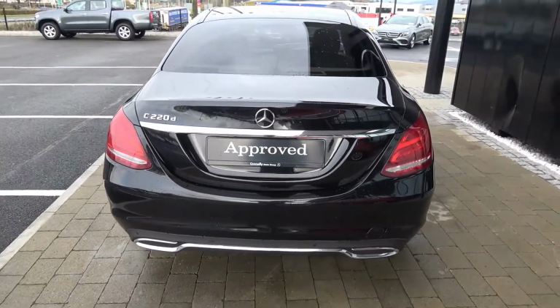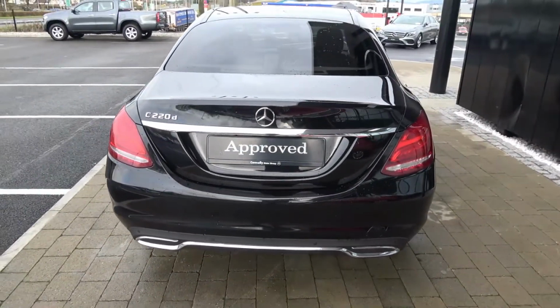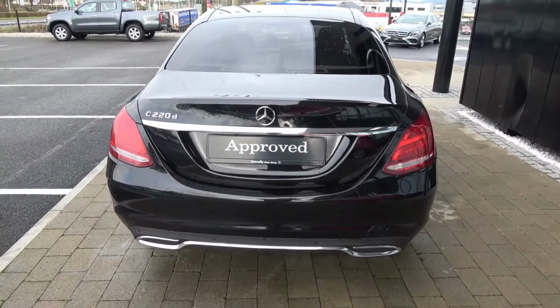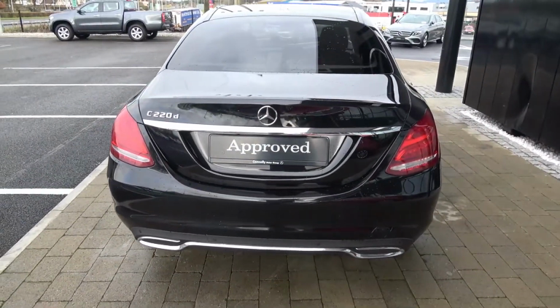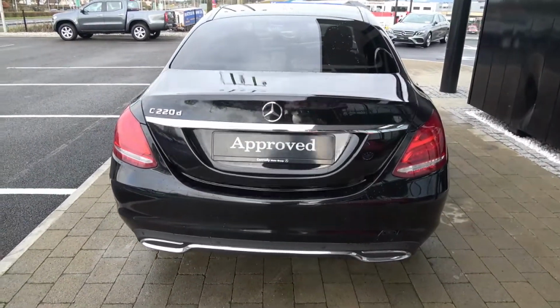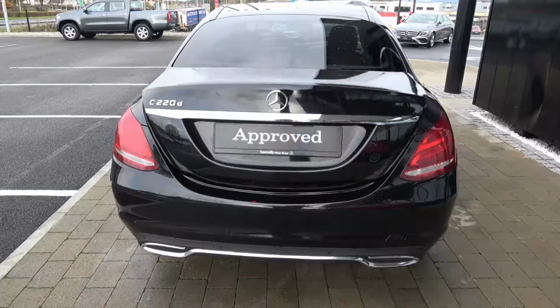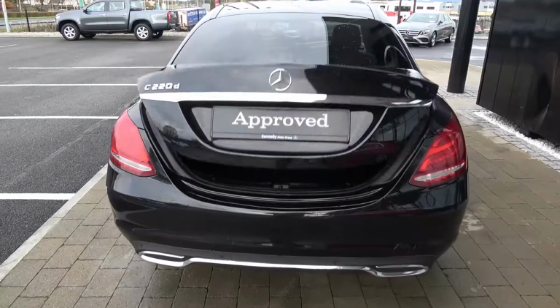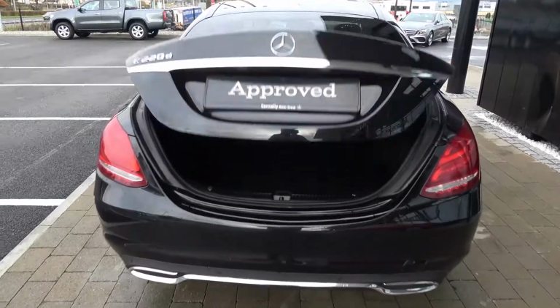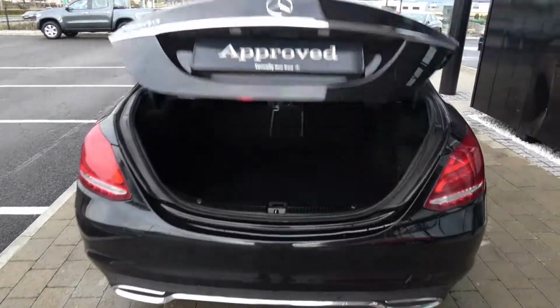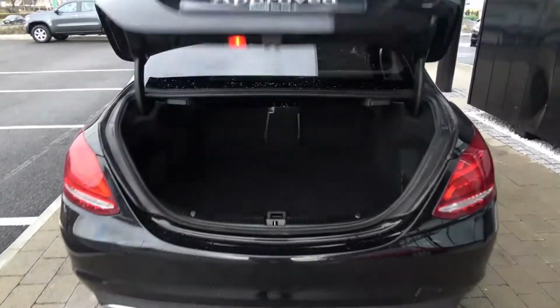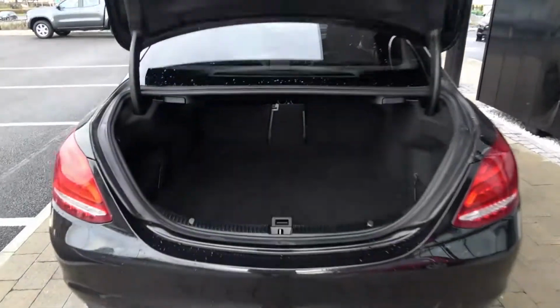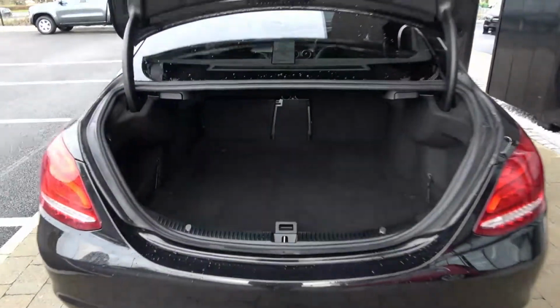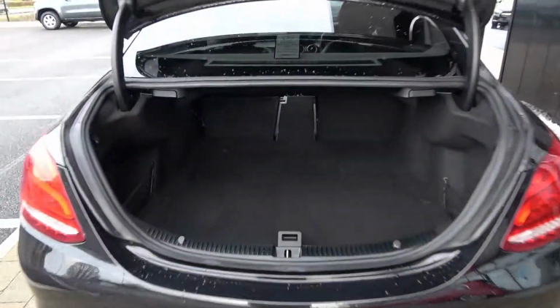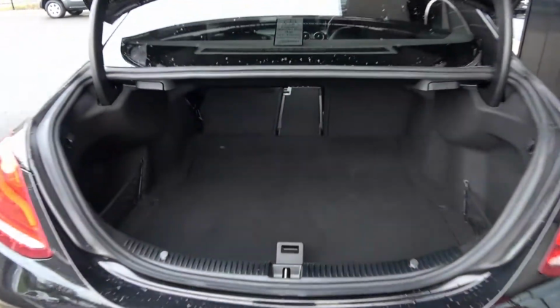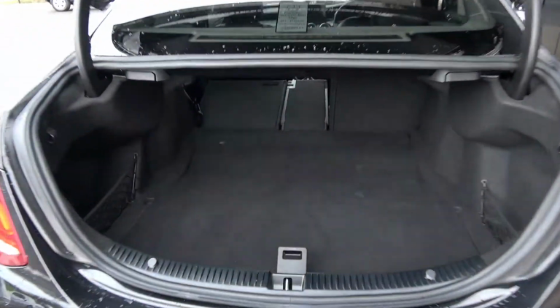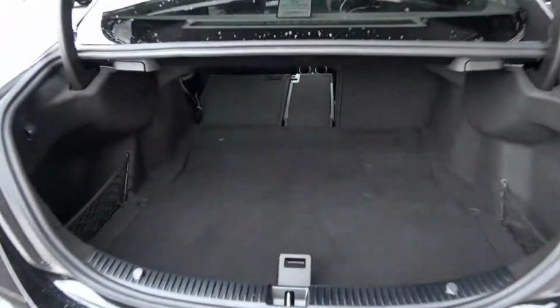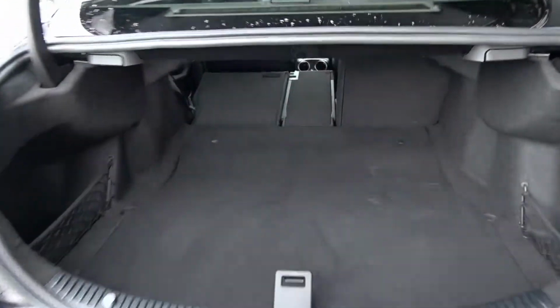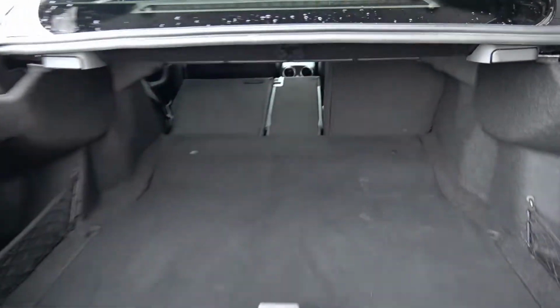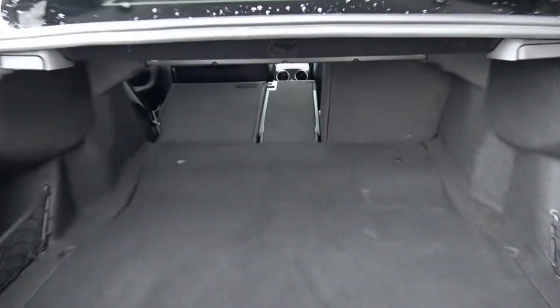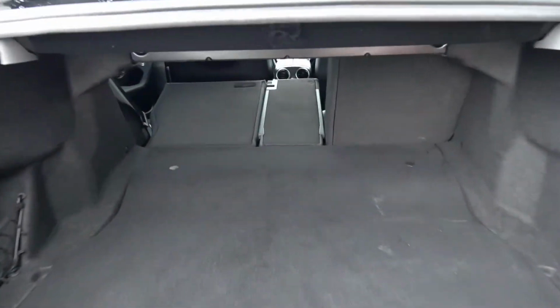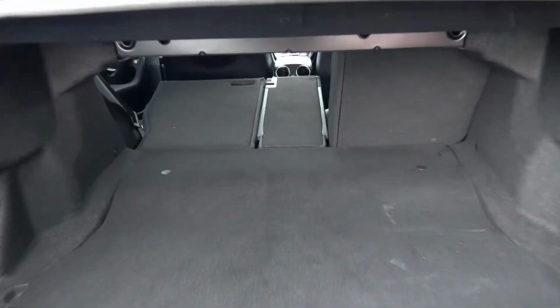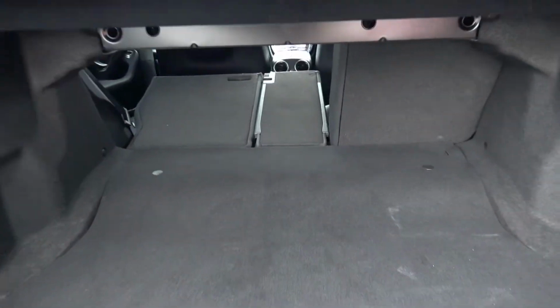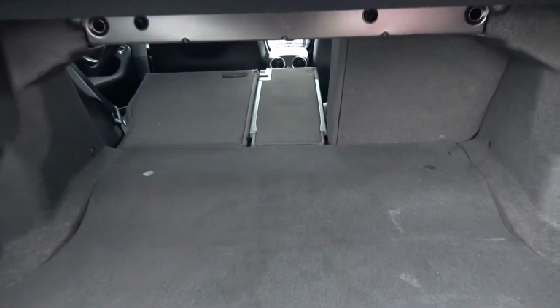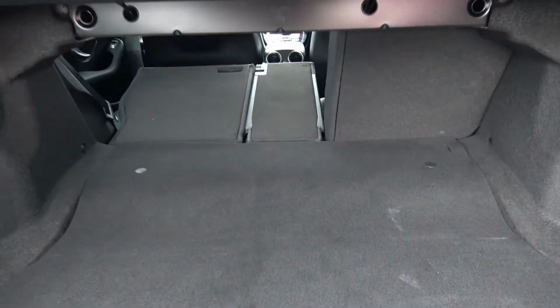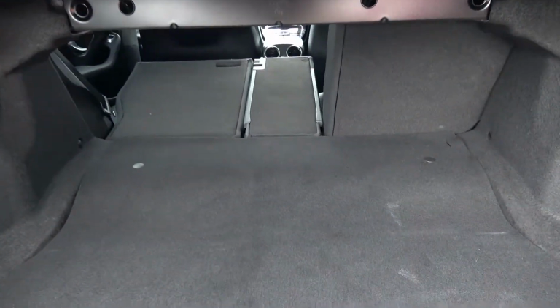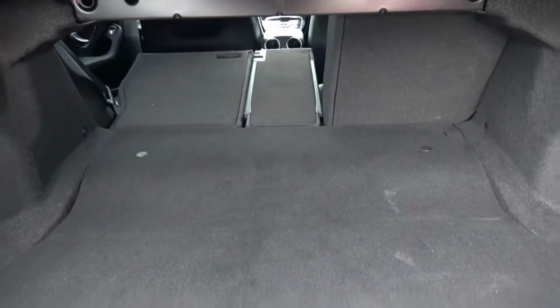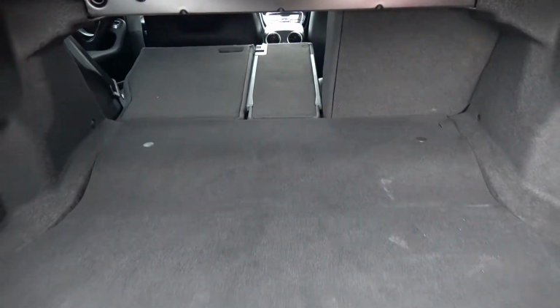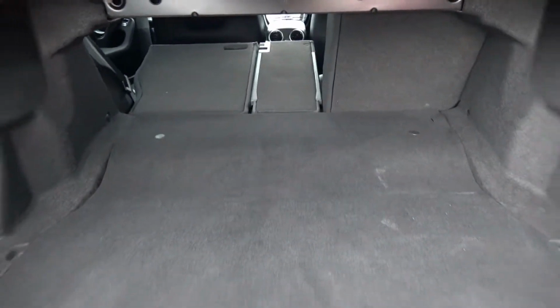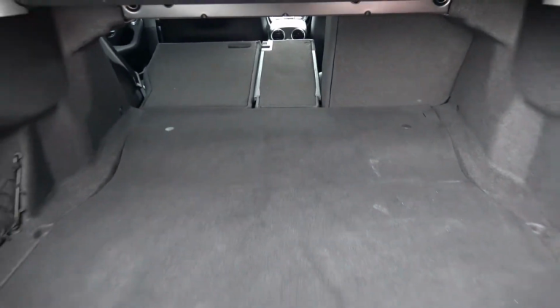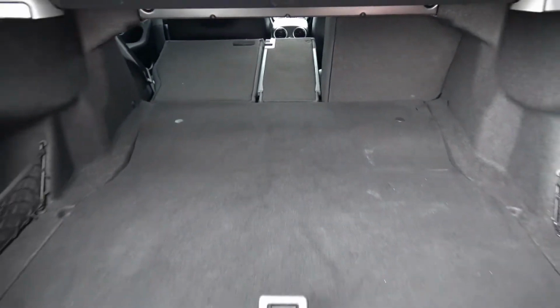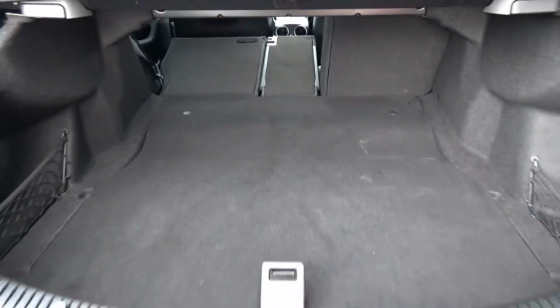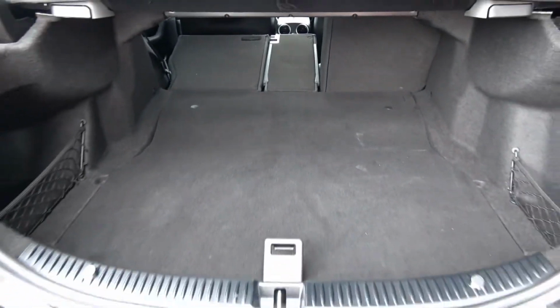You can split and fold your rear seats 60/40, providing you with more boot space should you need it.